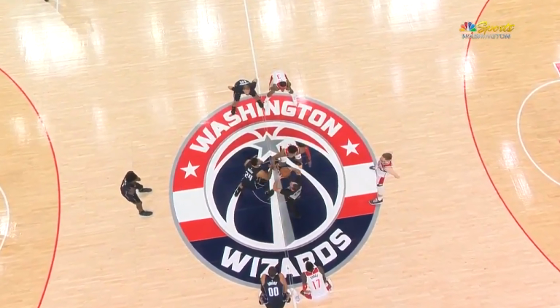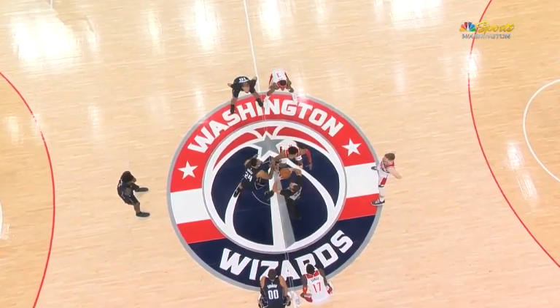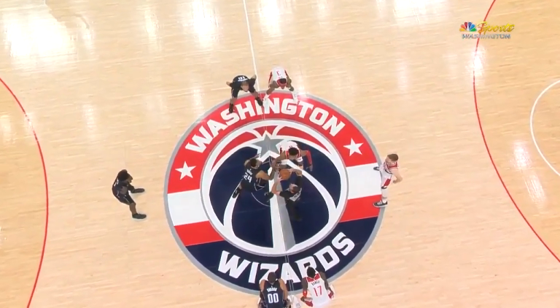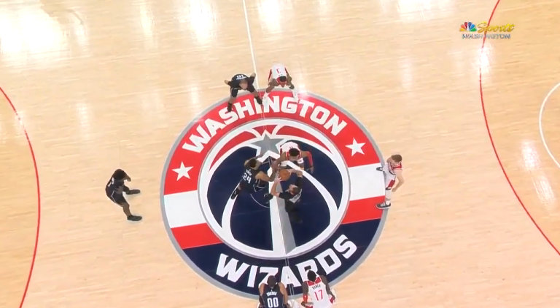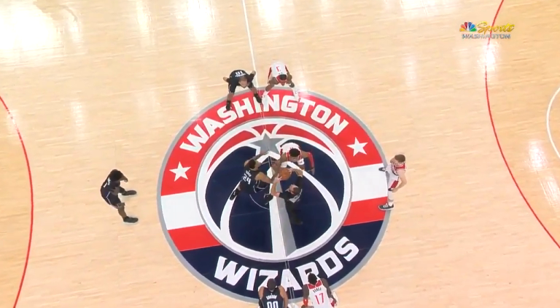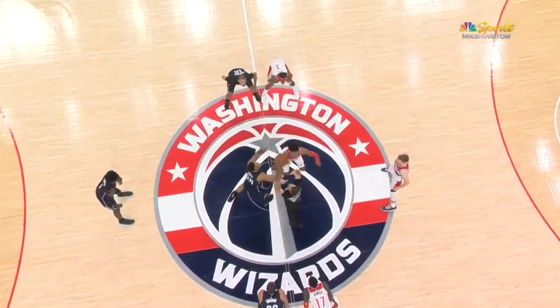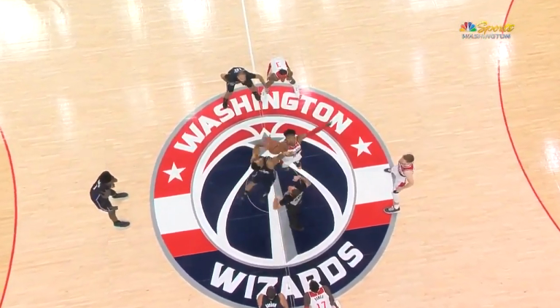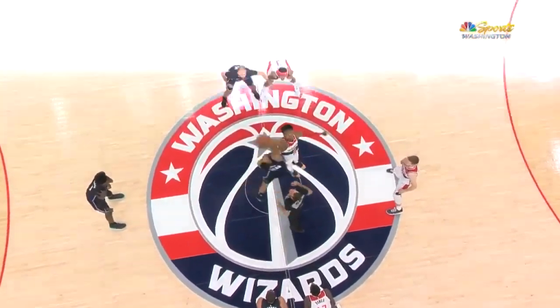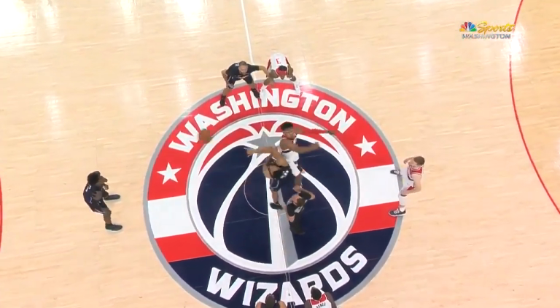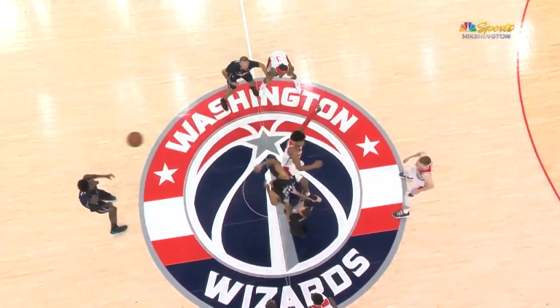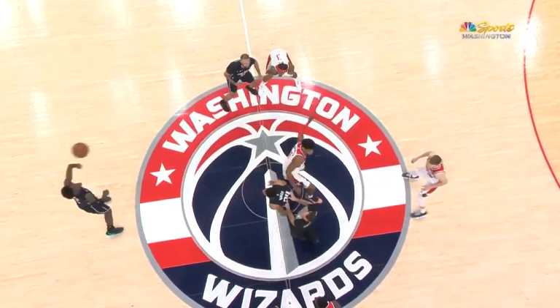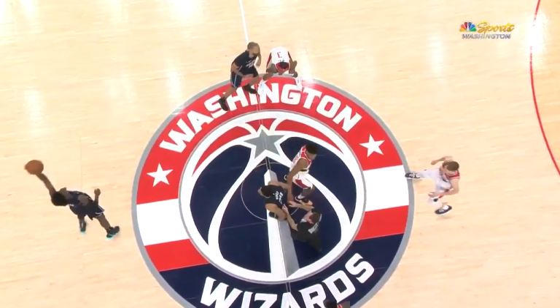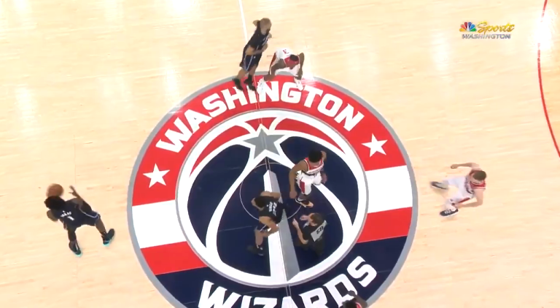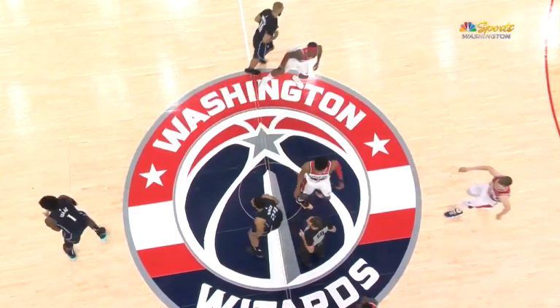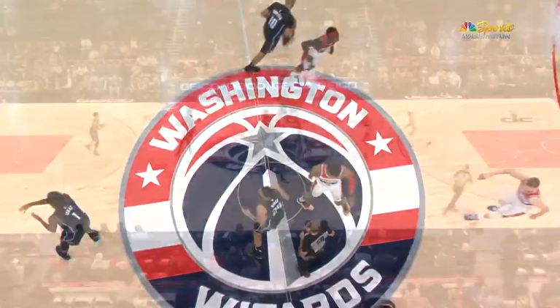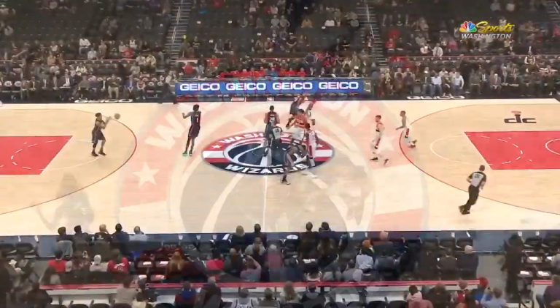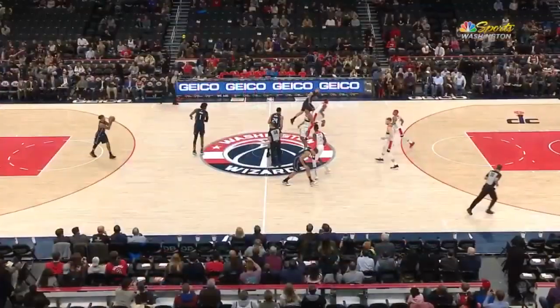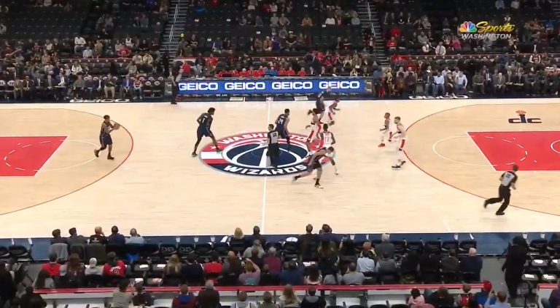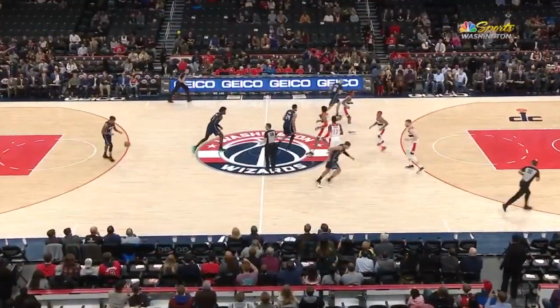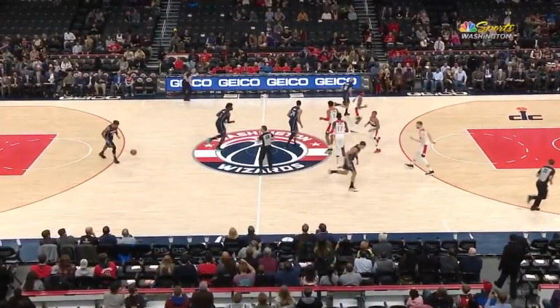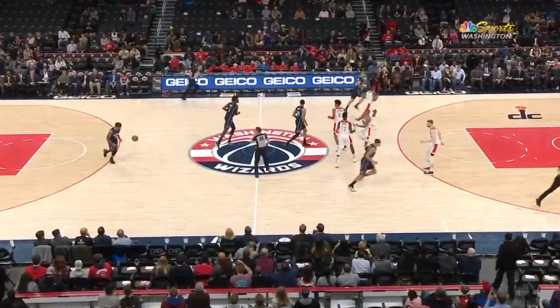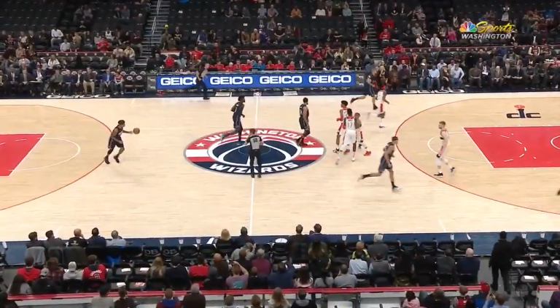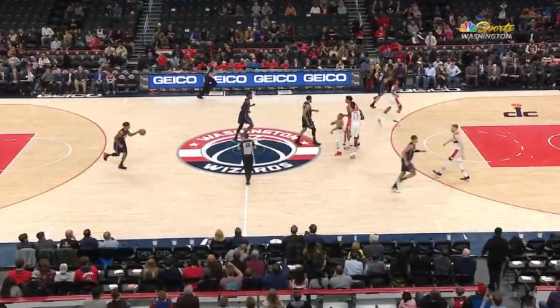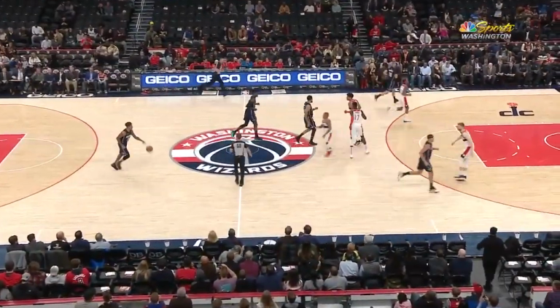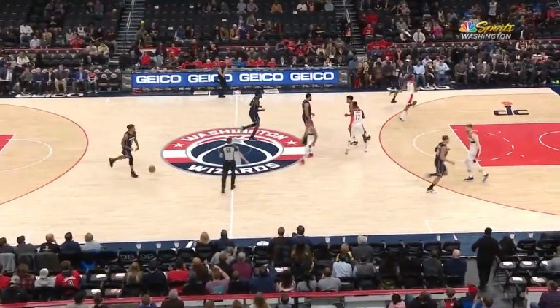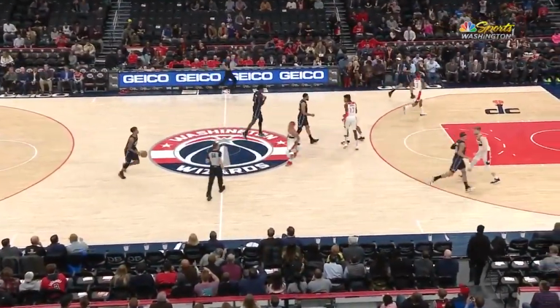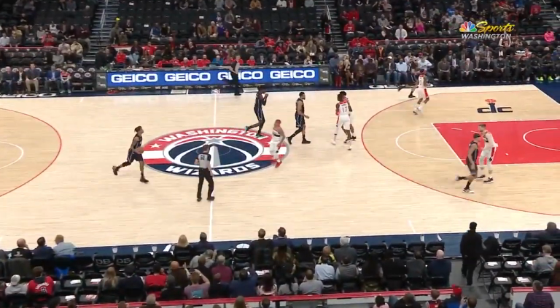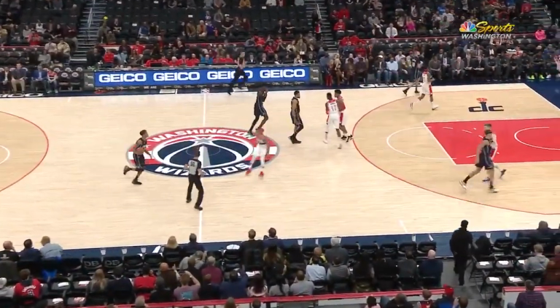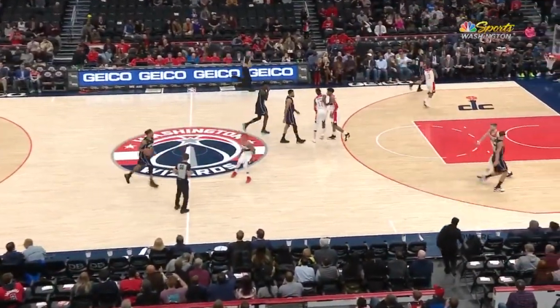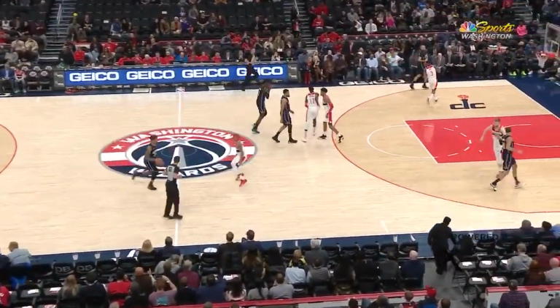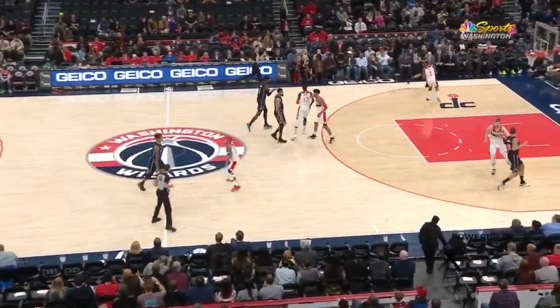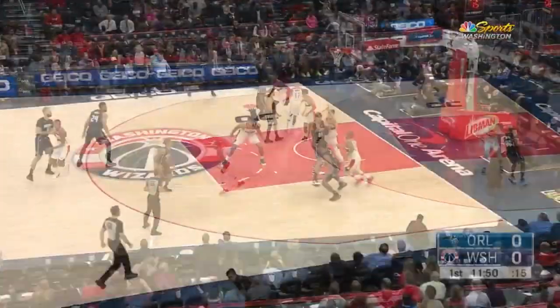Here's Hachimura jumping center for the first time of his NBA career. Kem Birch wins that.